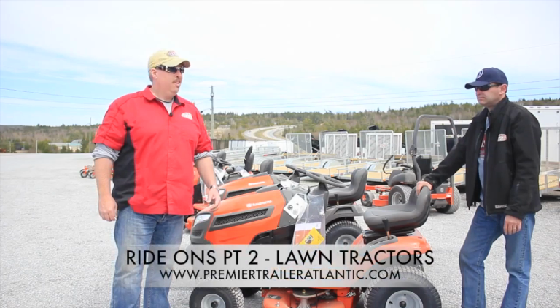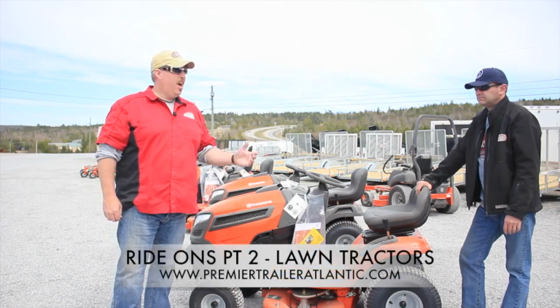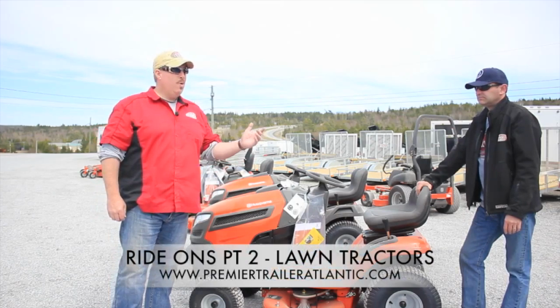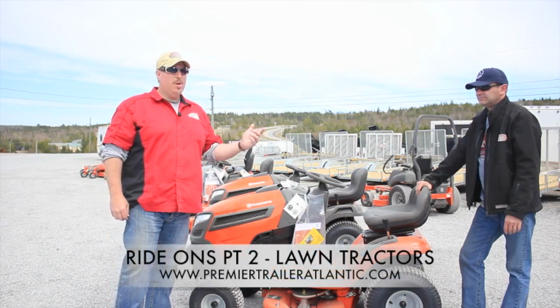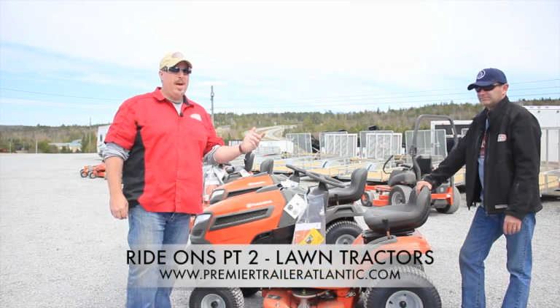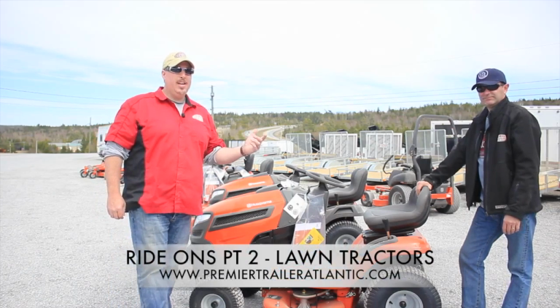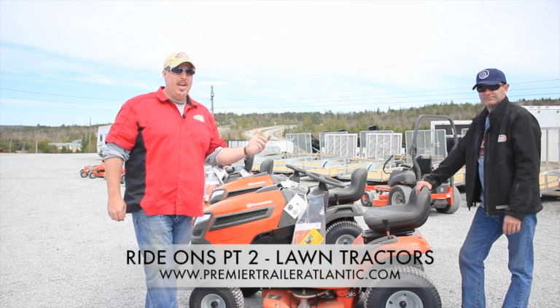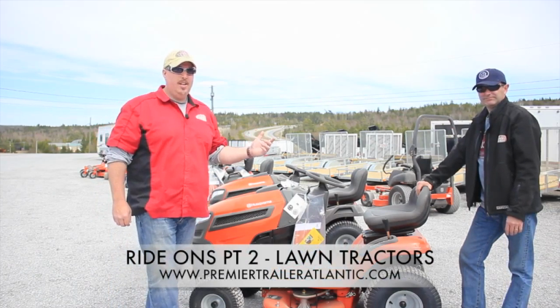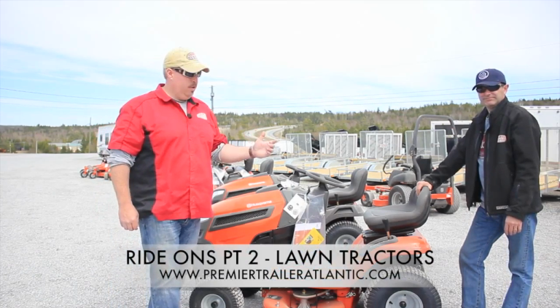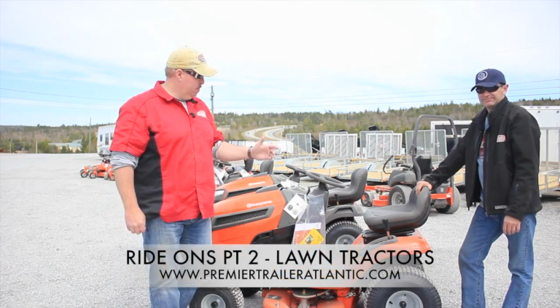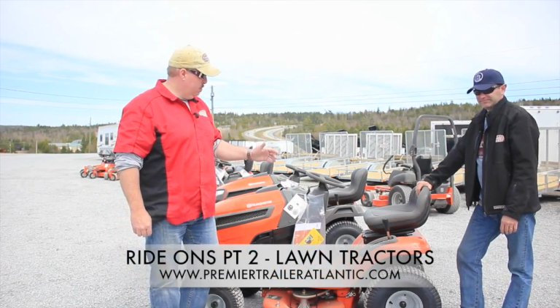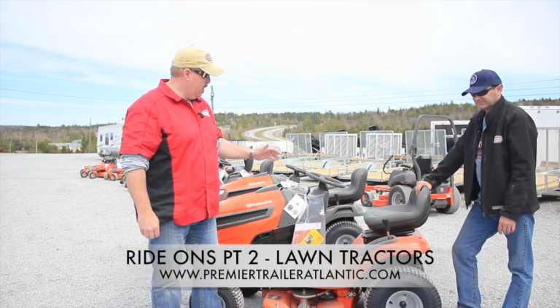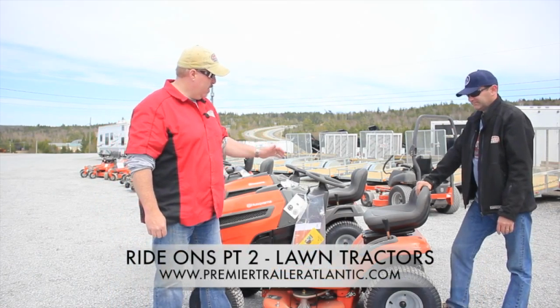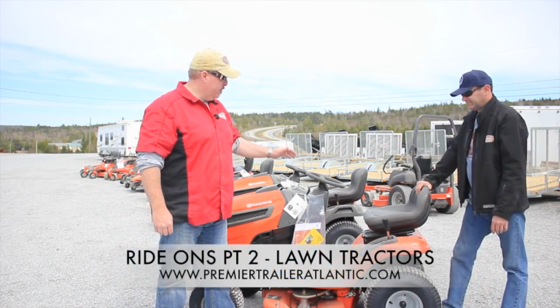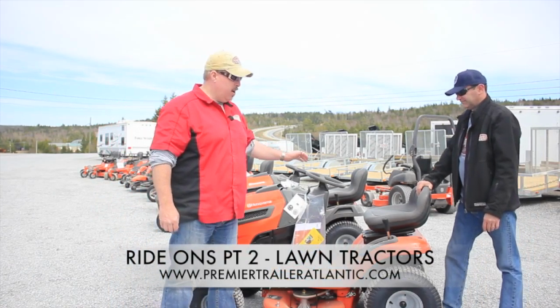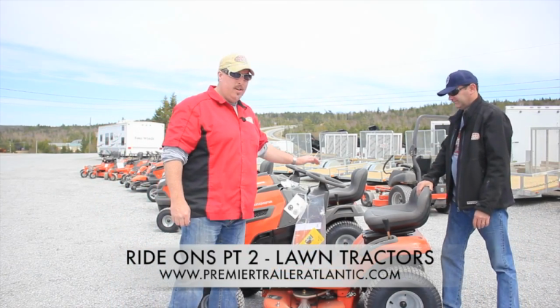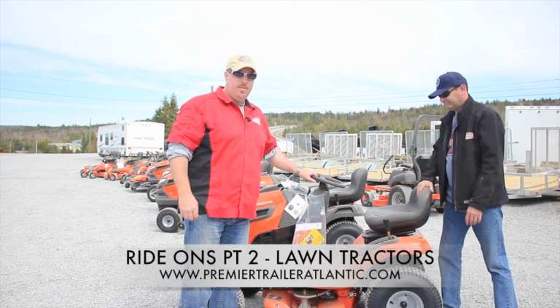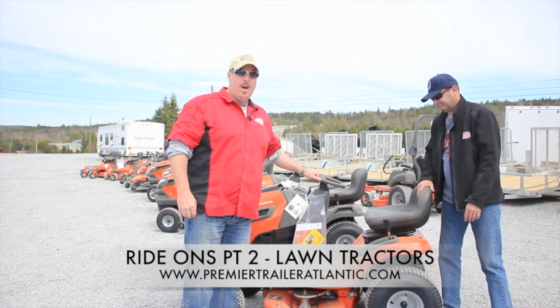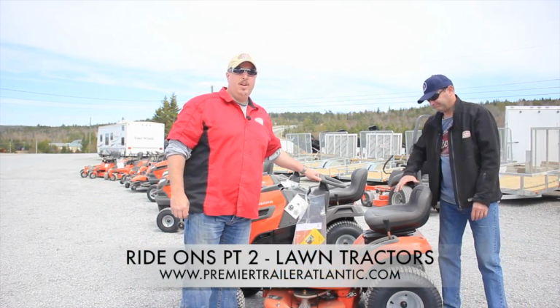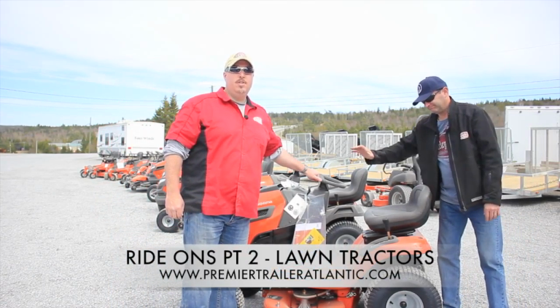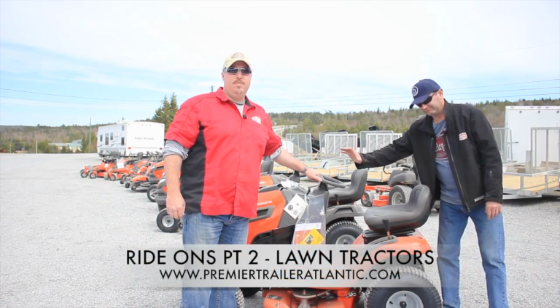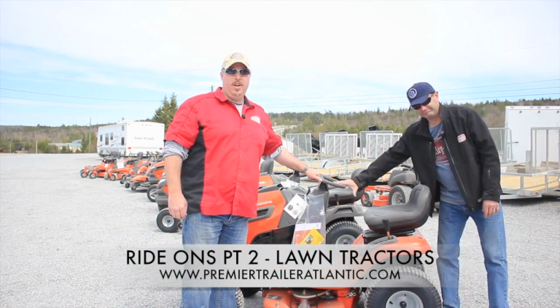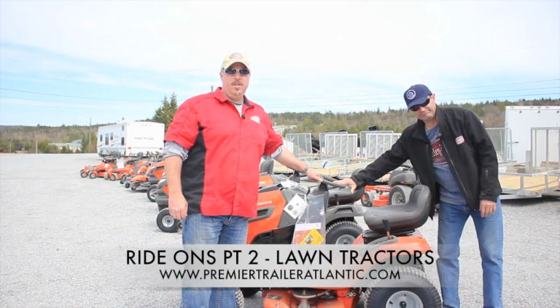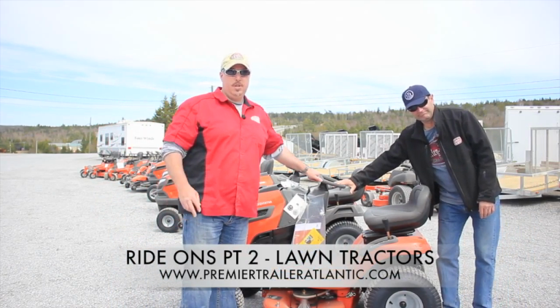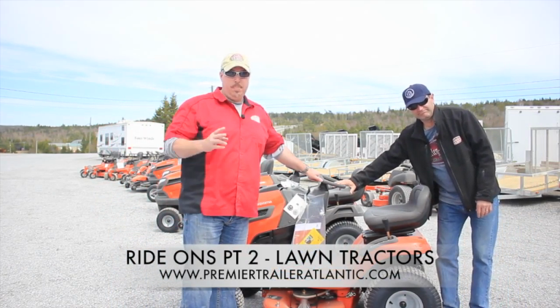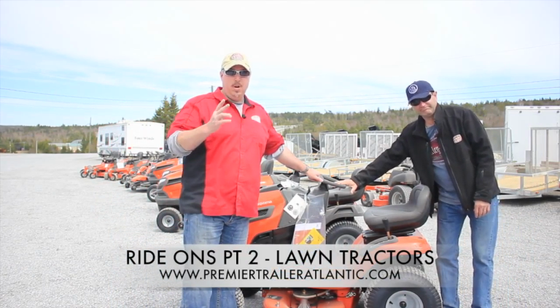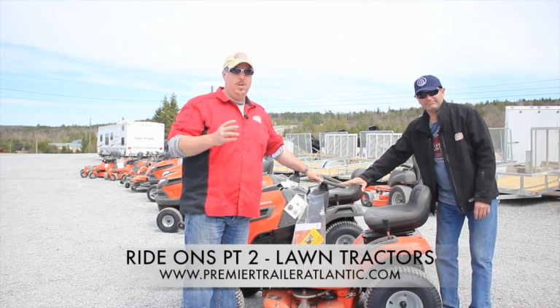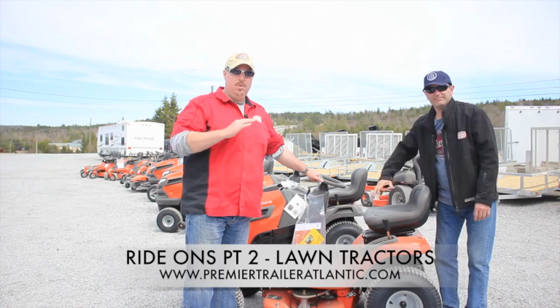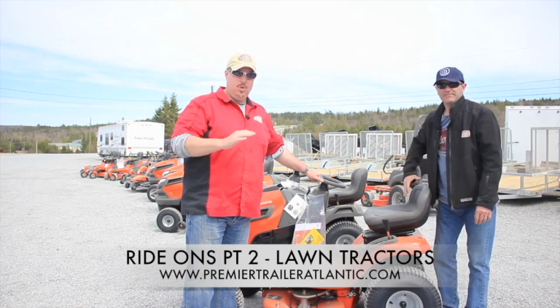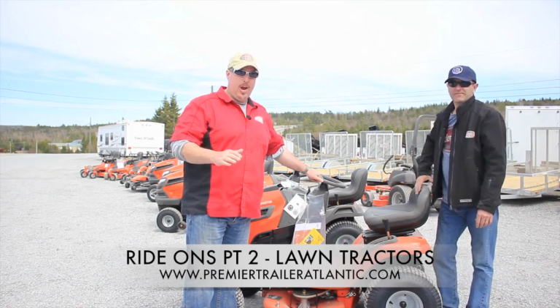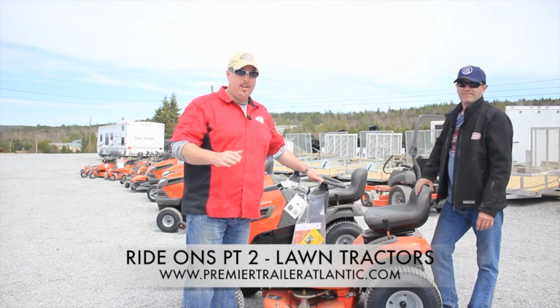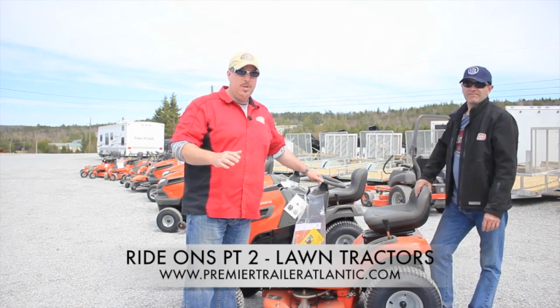Hi, welcome back again to our Husqvarna Ride-On video. This is part two: tractors.